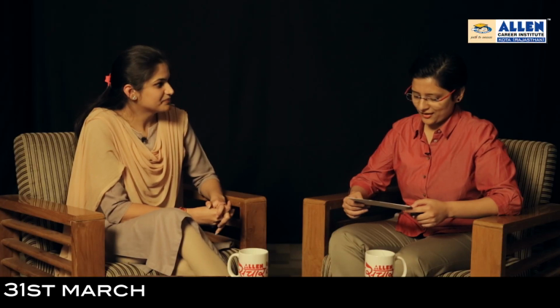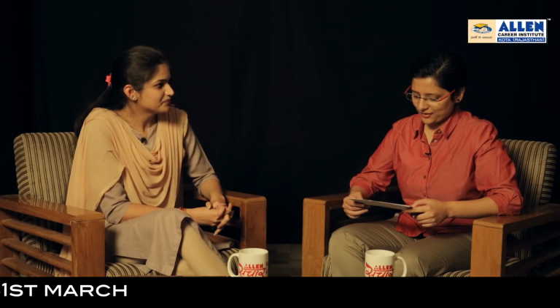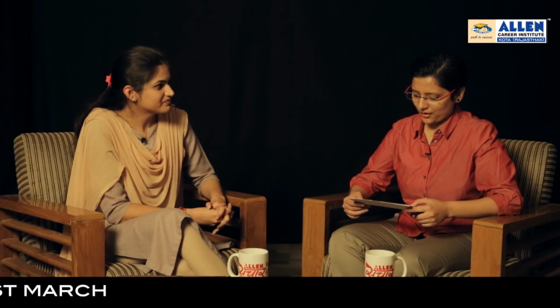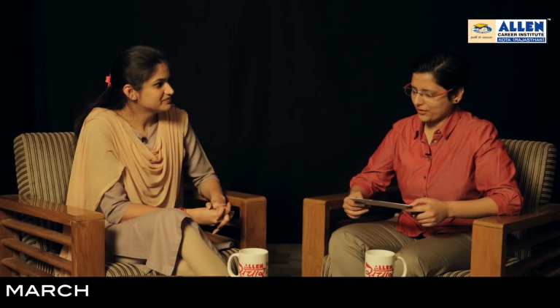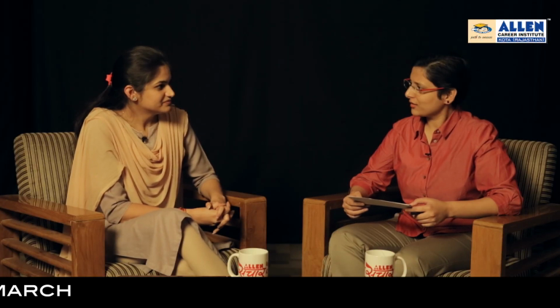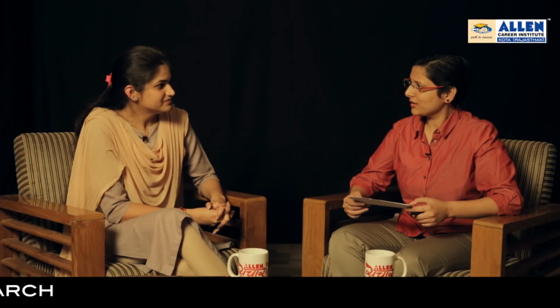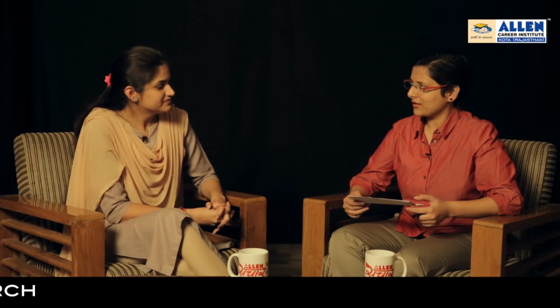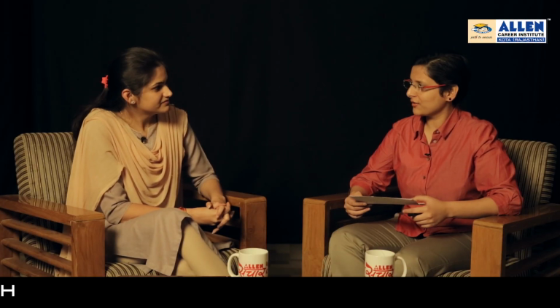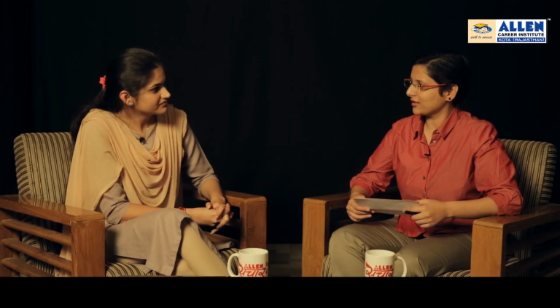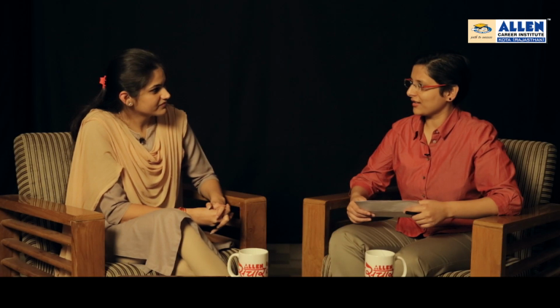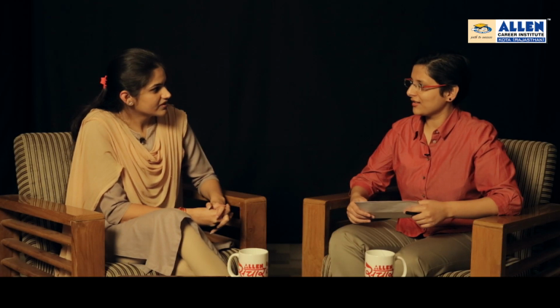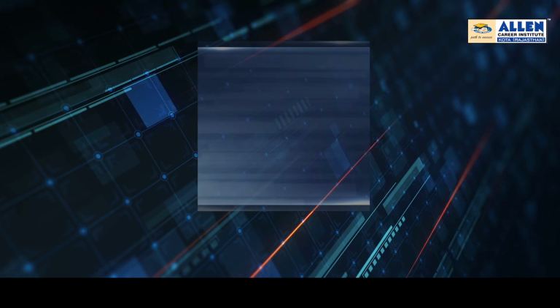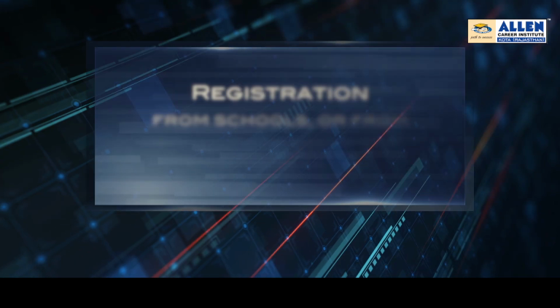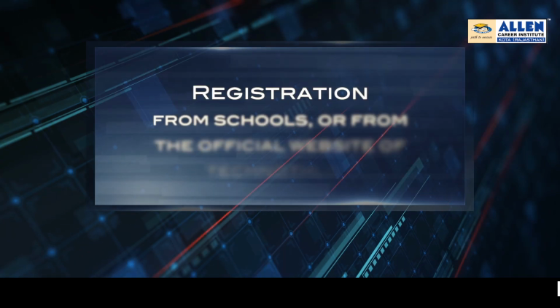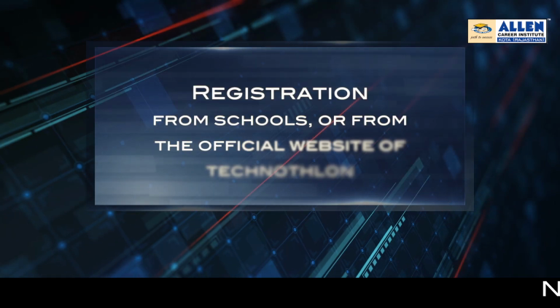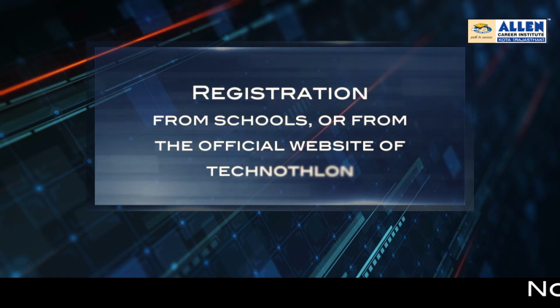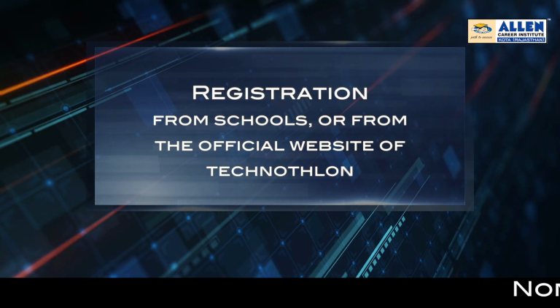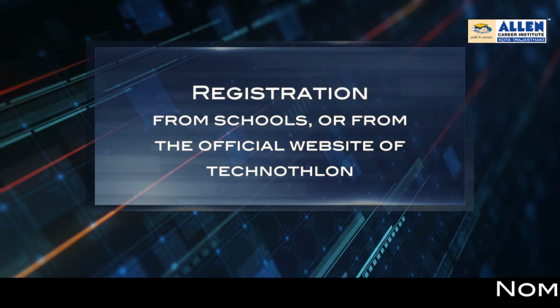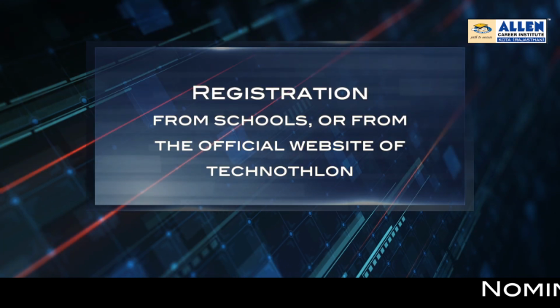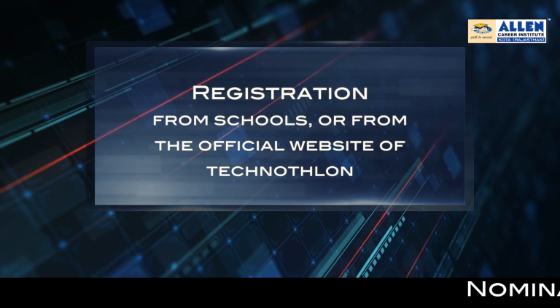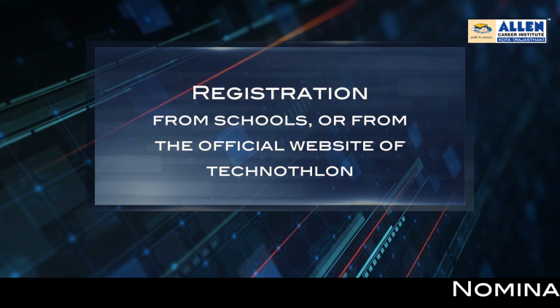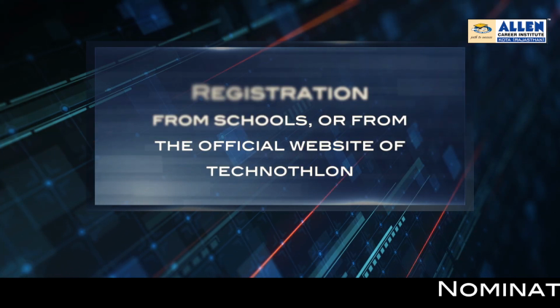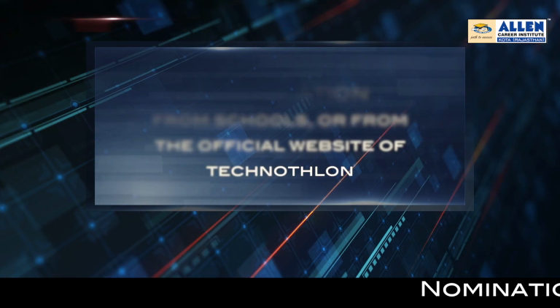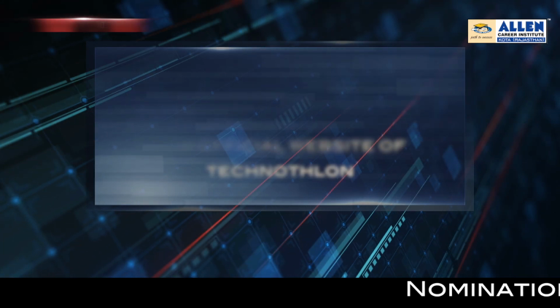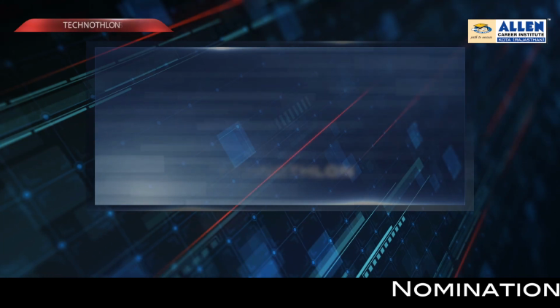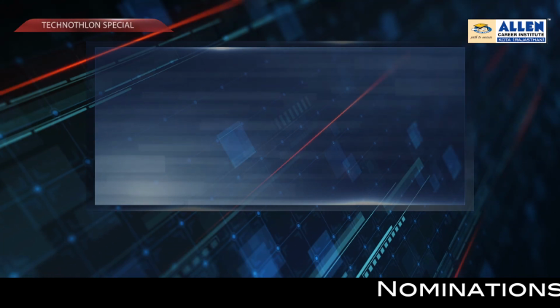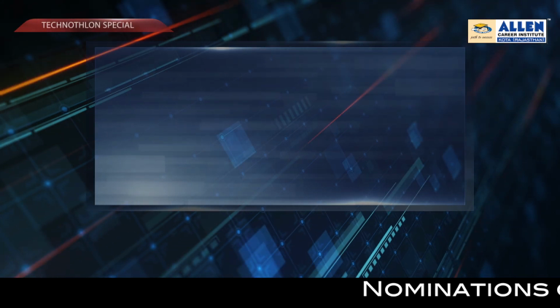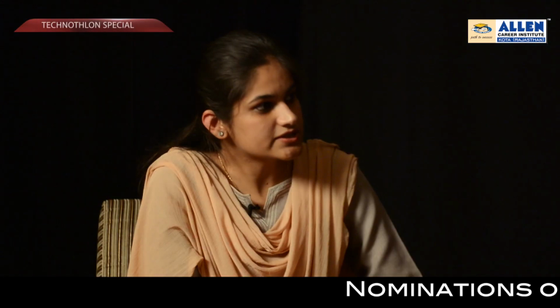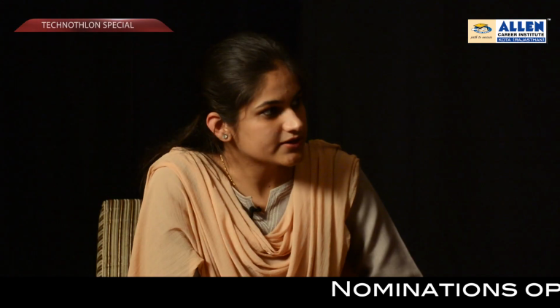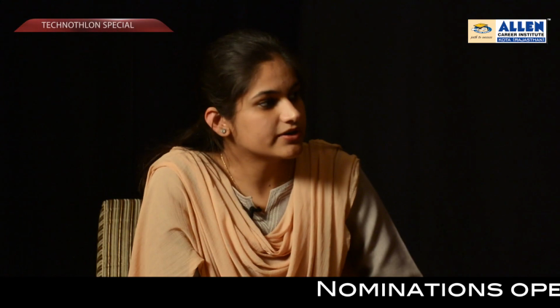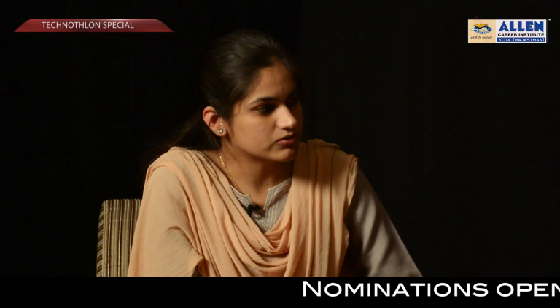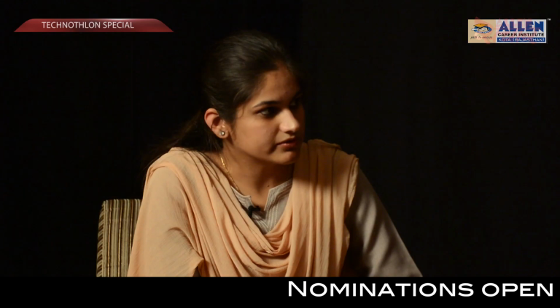Students can register for Technothalons through their school or institute. They can also register directly from the official website of Technothalons.